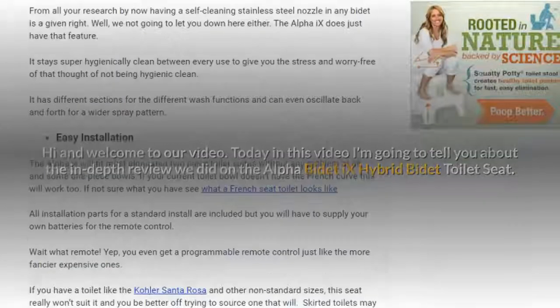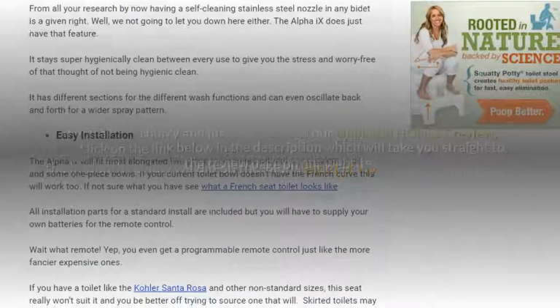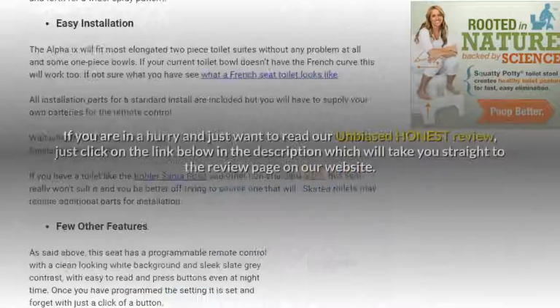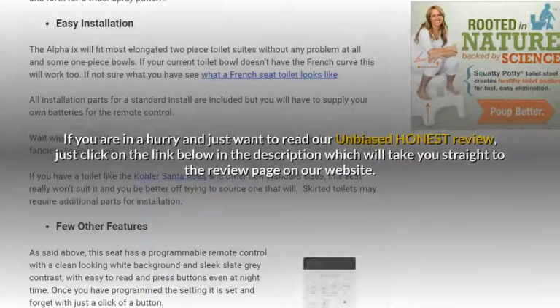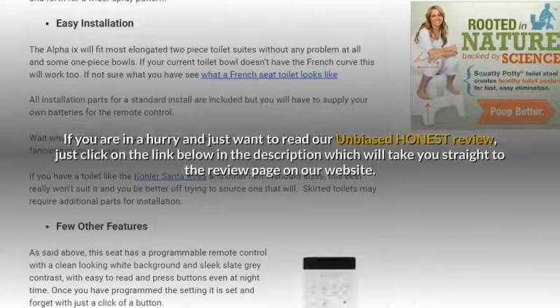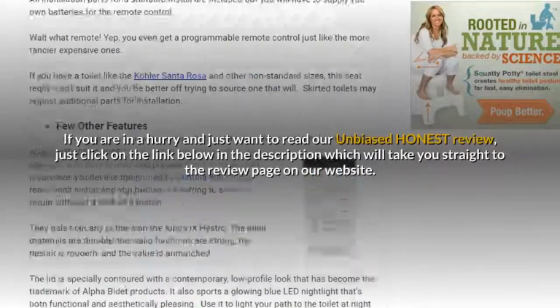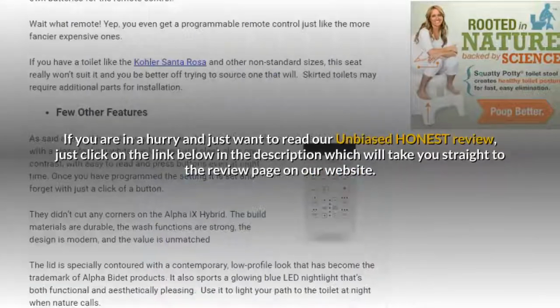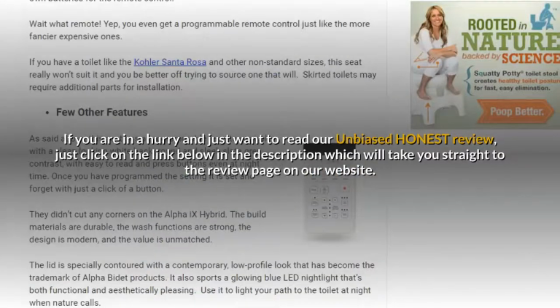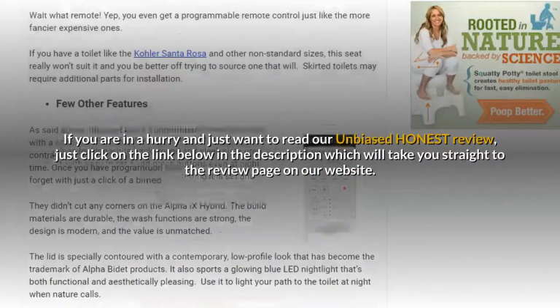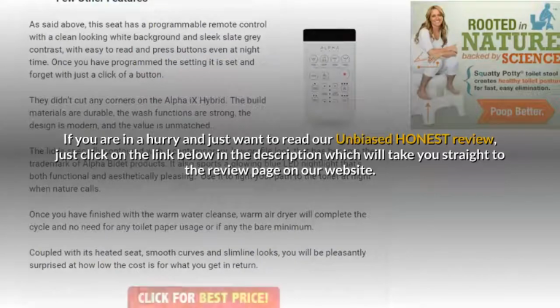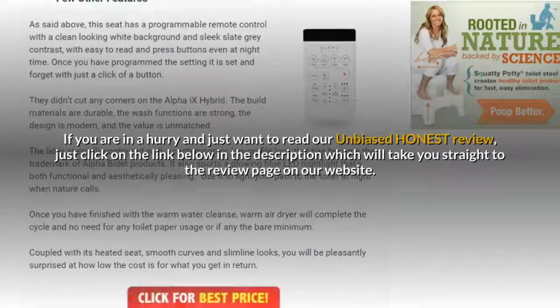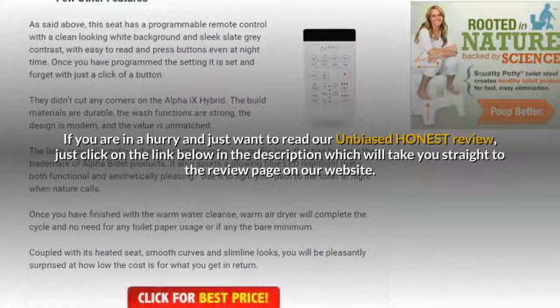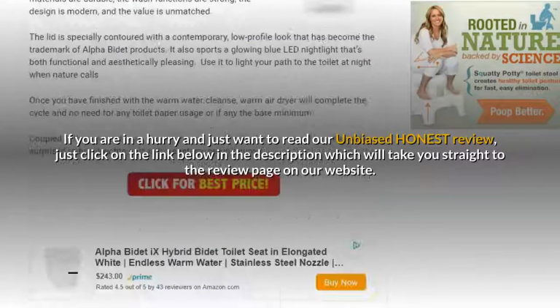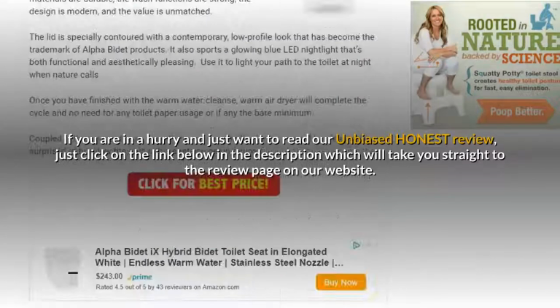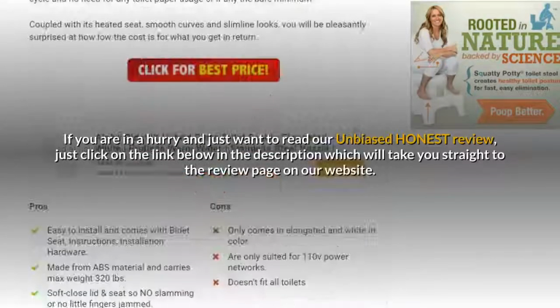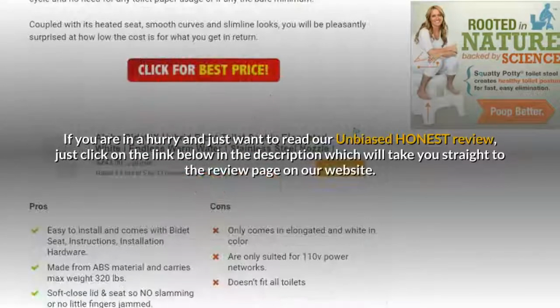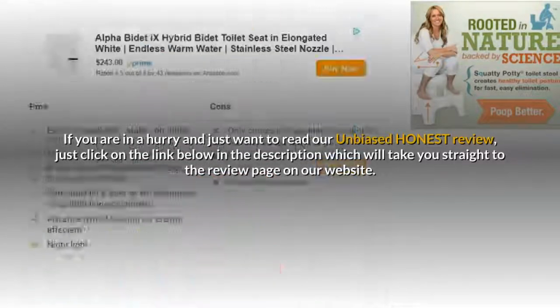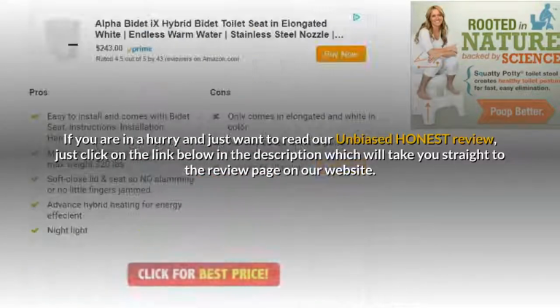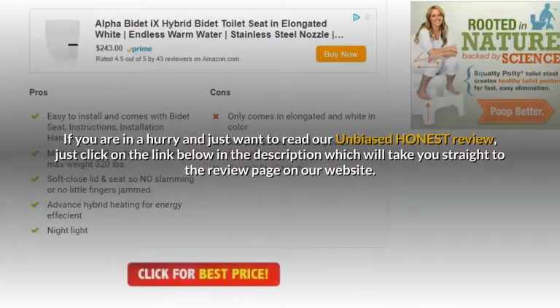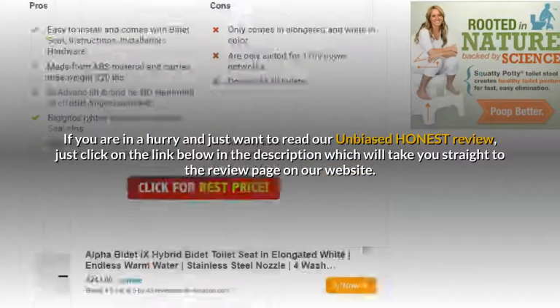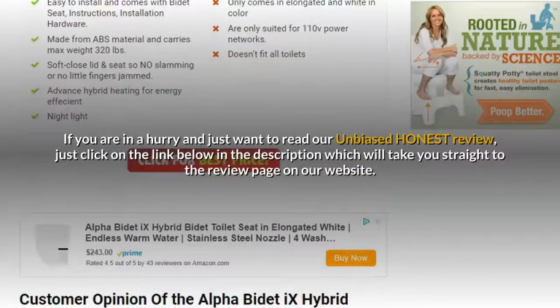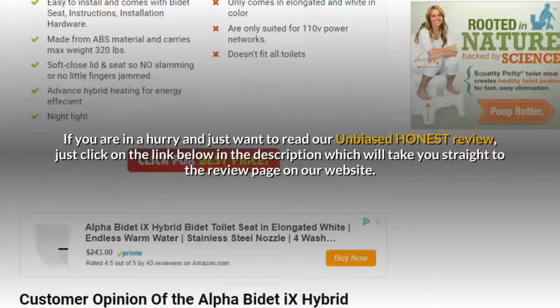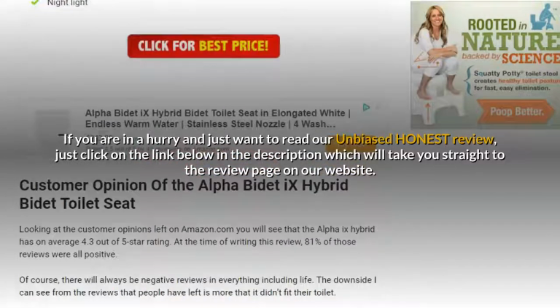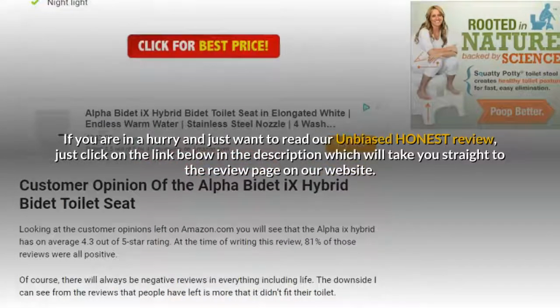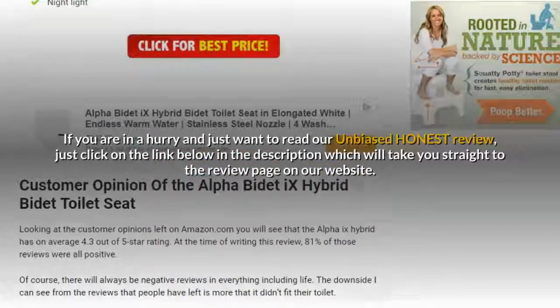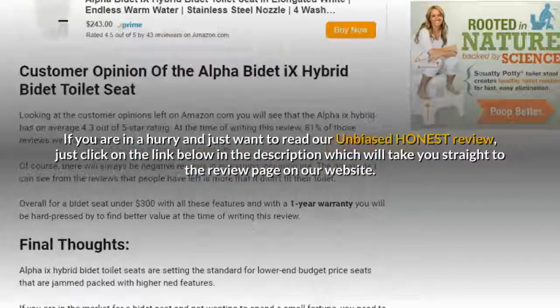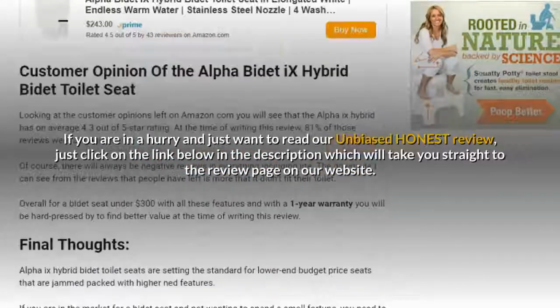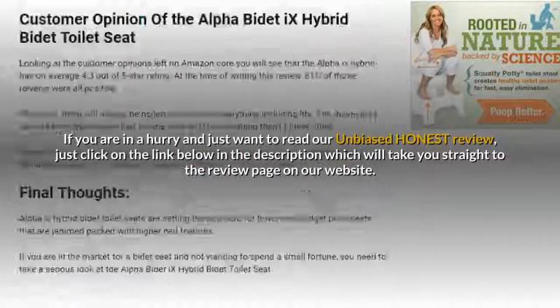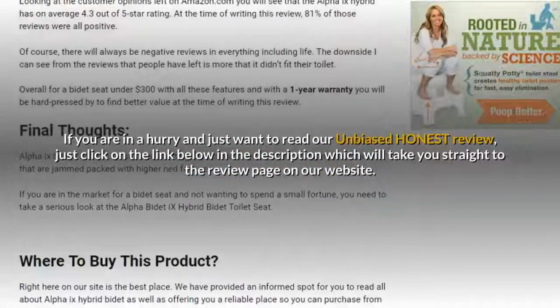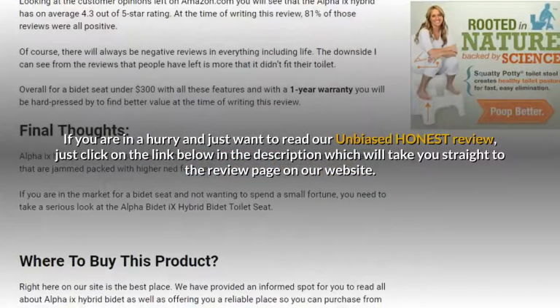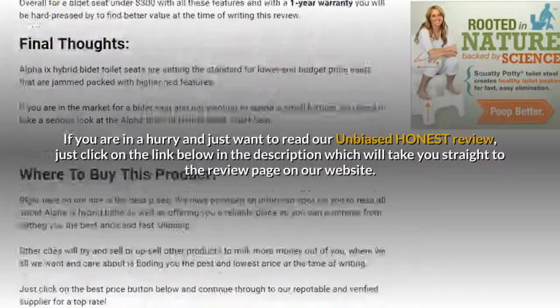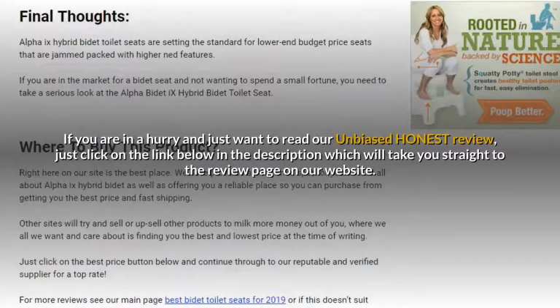If you are in a hurry and just want to read our unbiased honest review, just click on the link below in the description which will take you straight to the review page on our website.